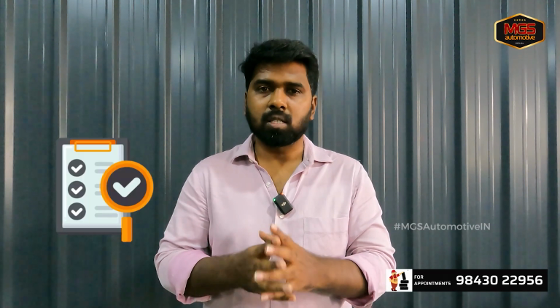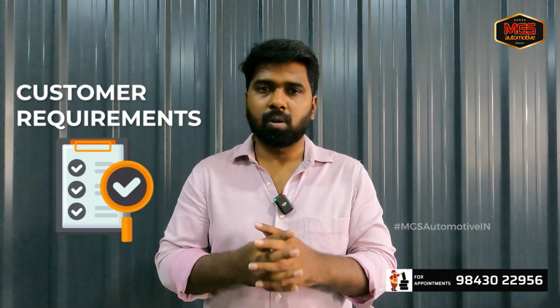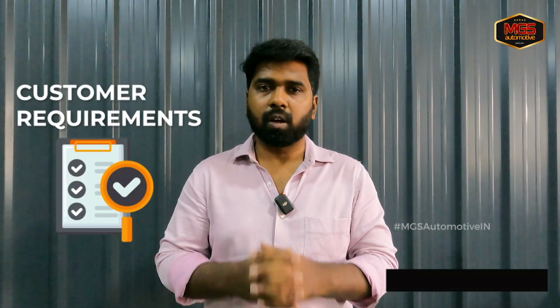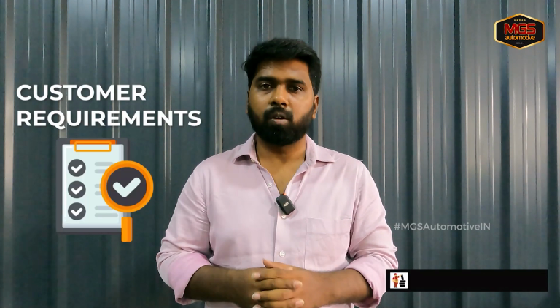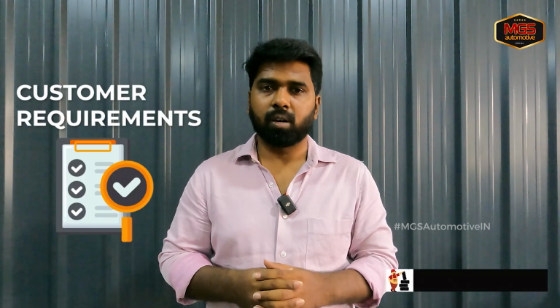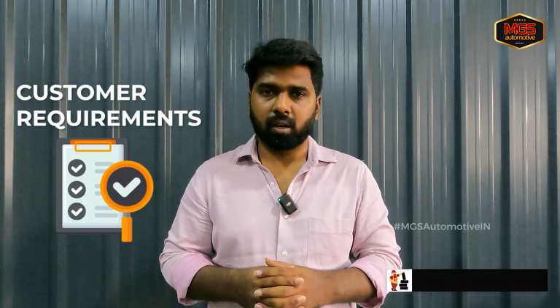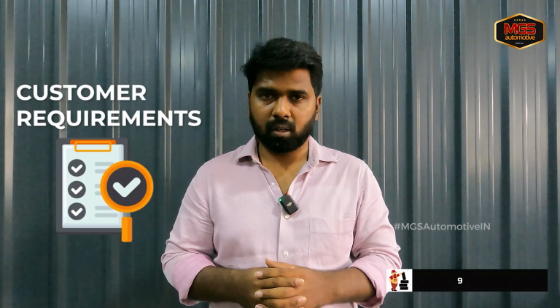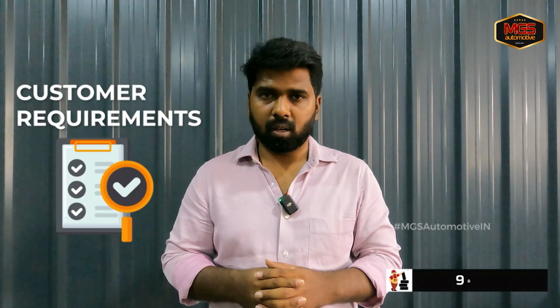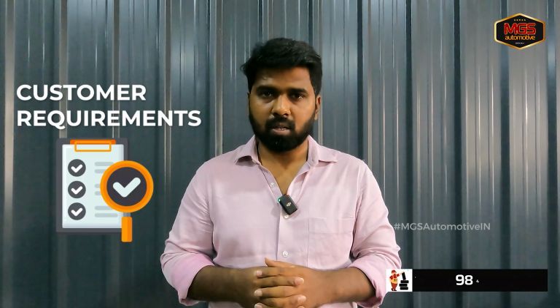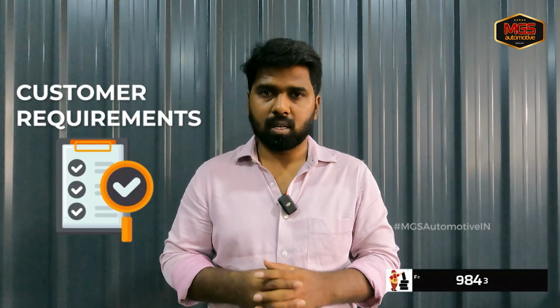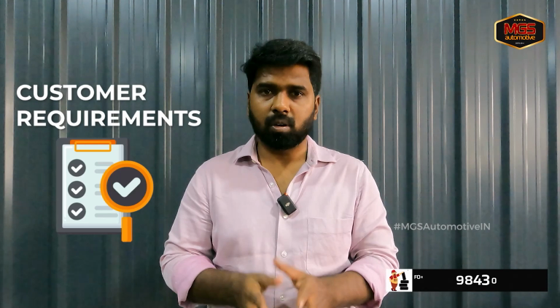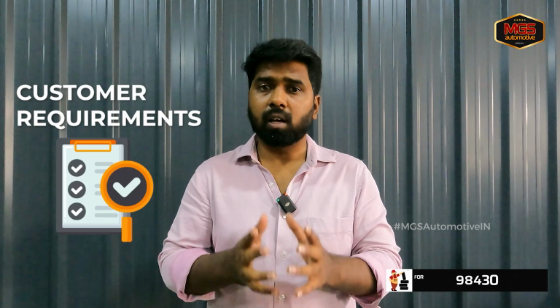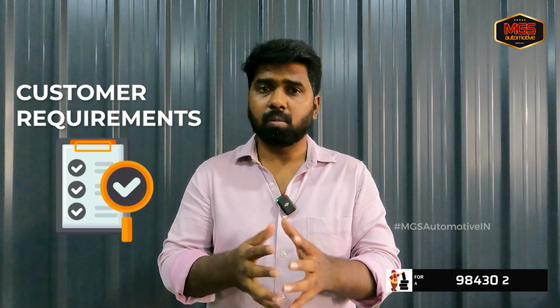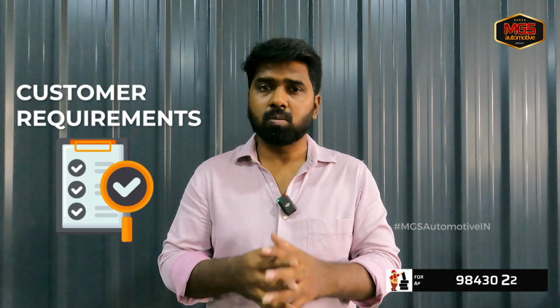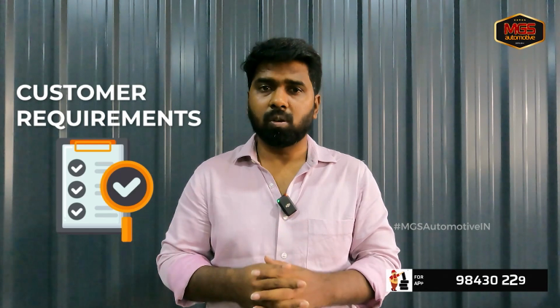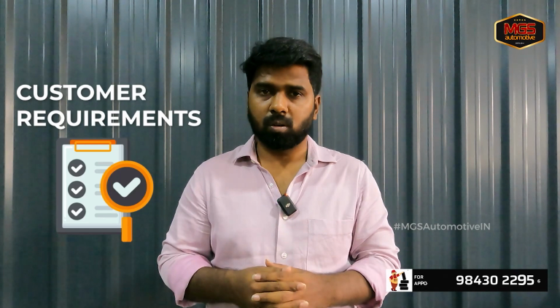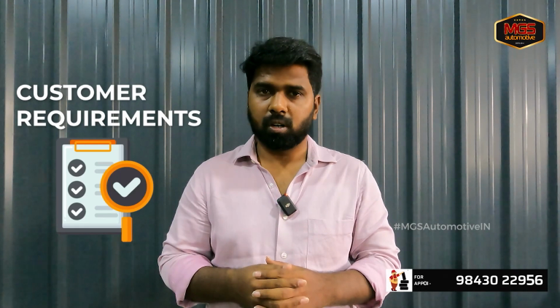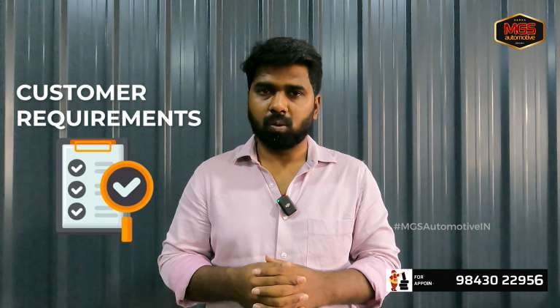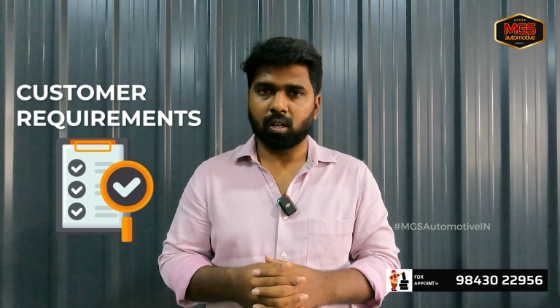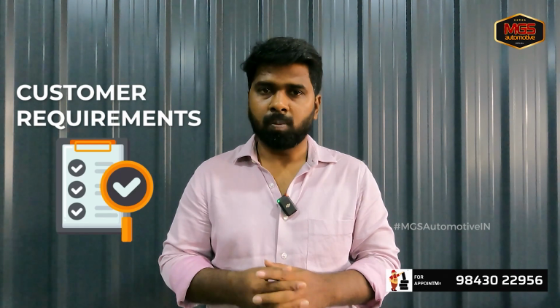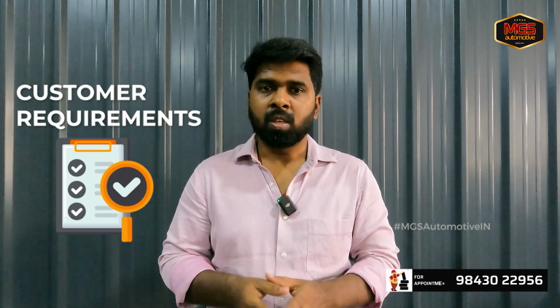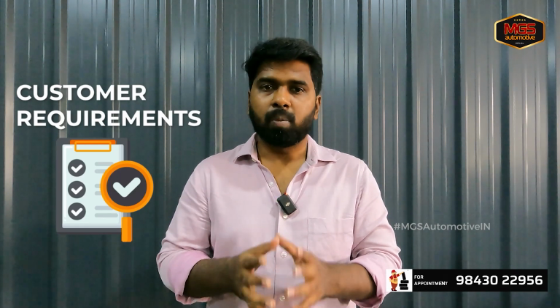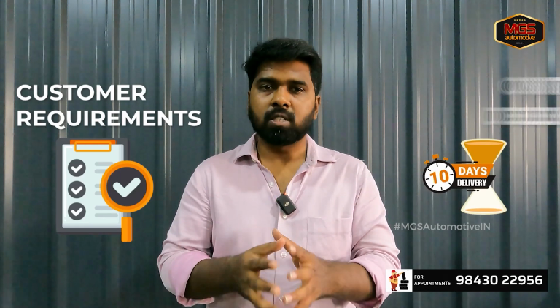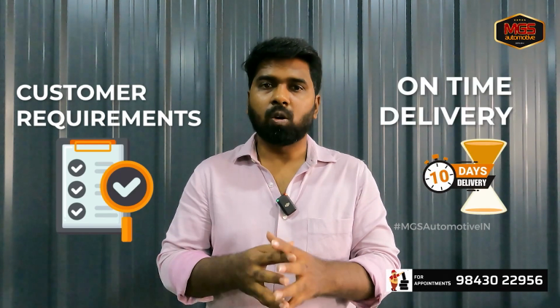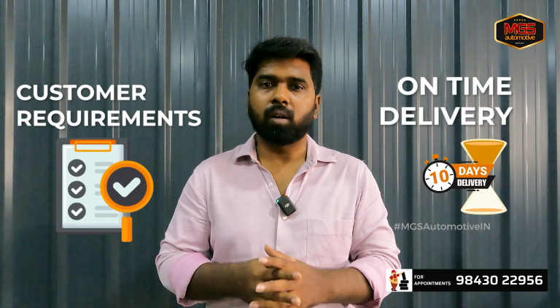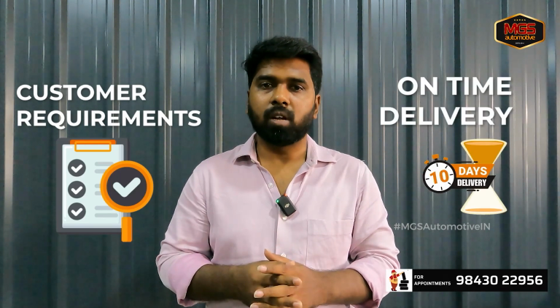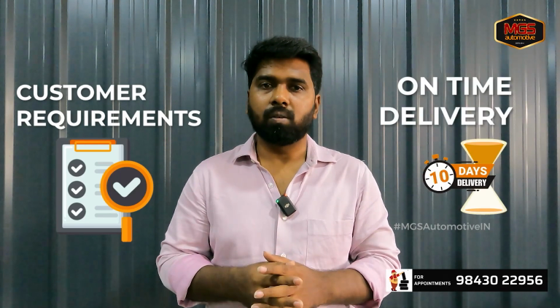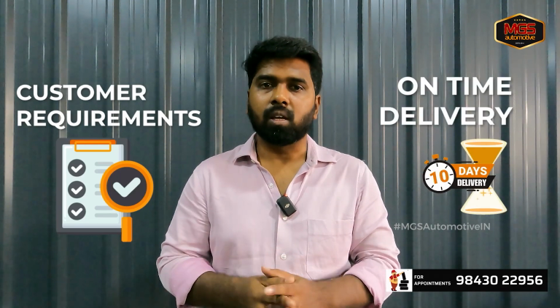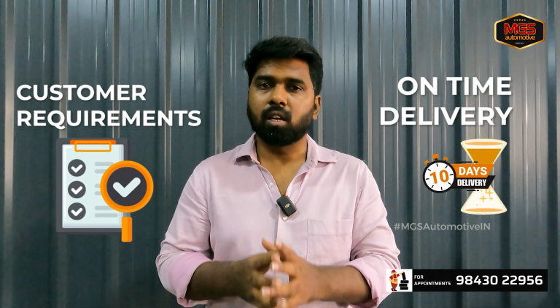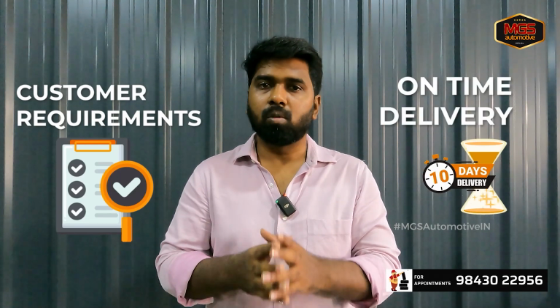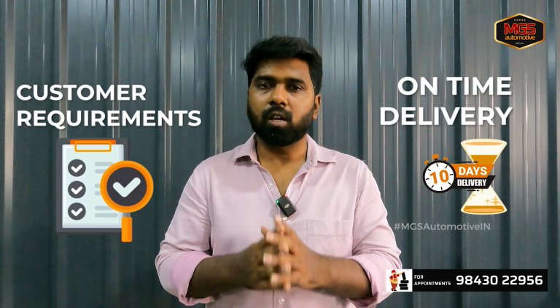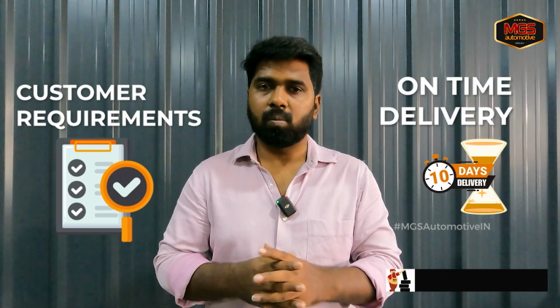The customer's requirements are the best work plus on-time delivery. This is the key.